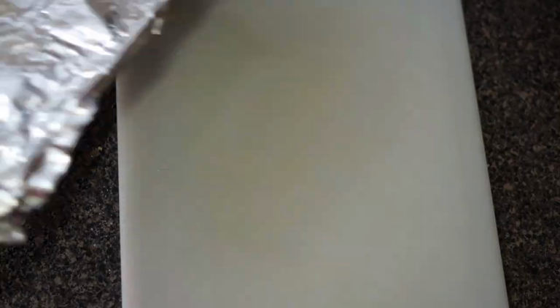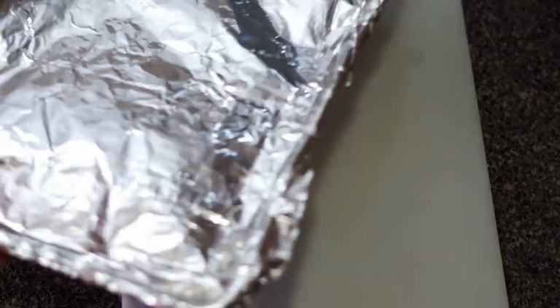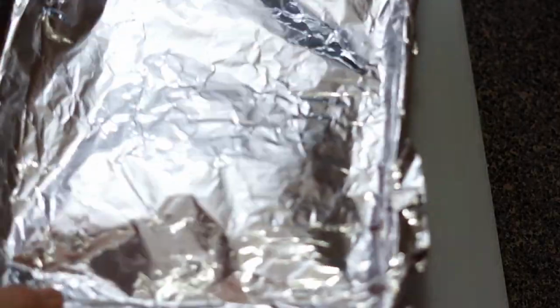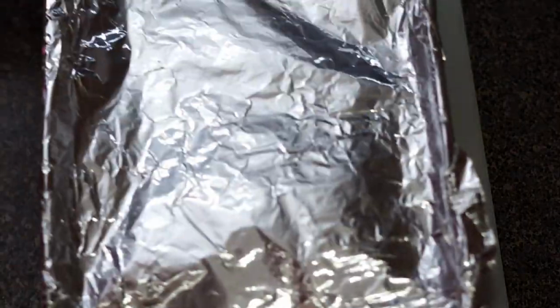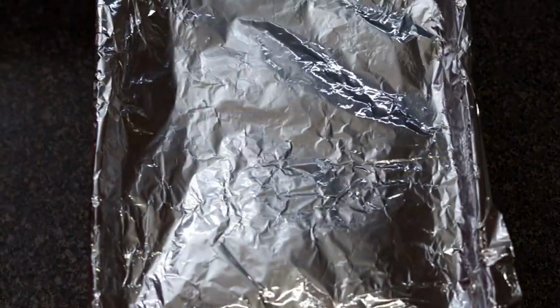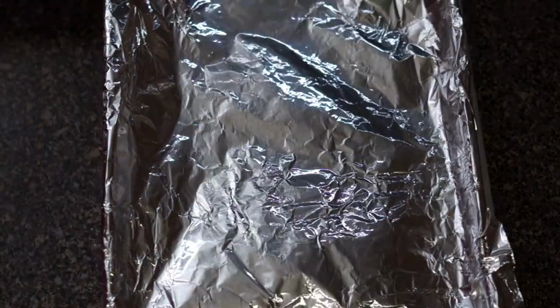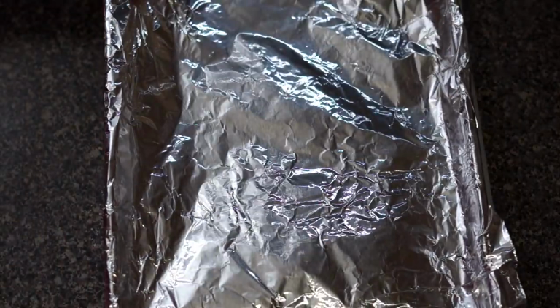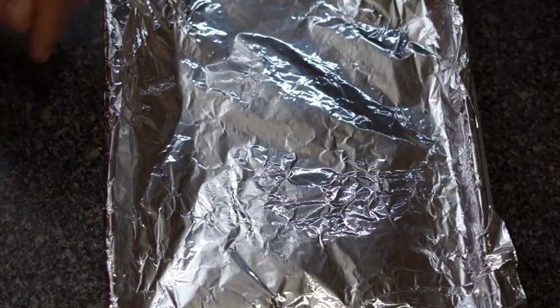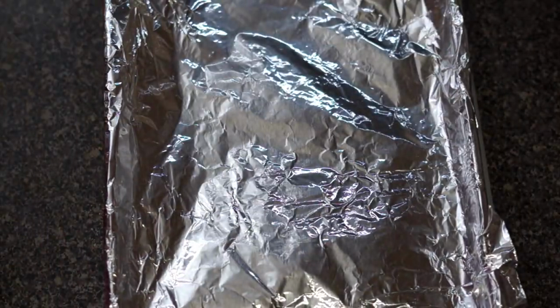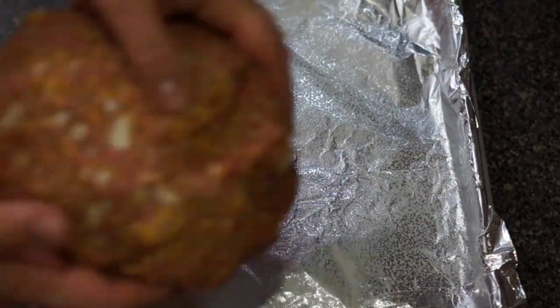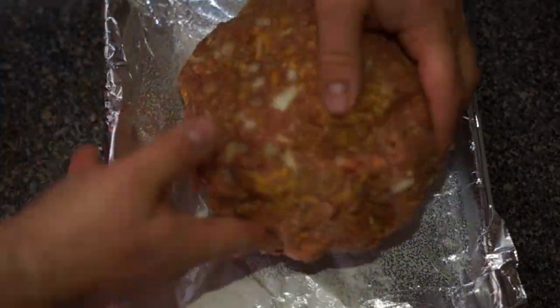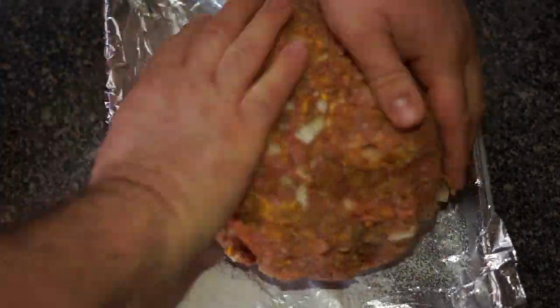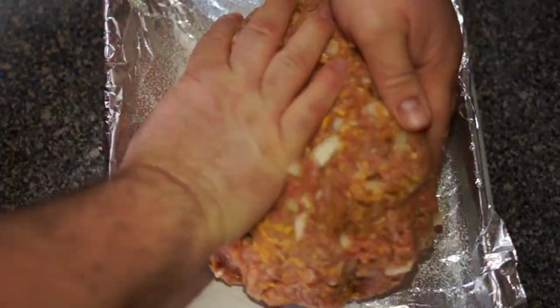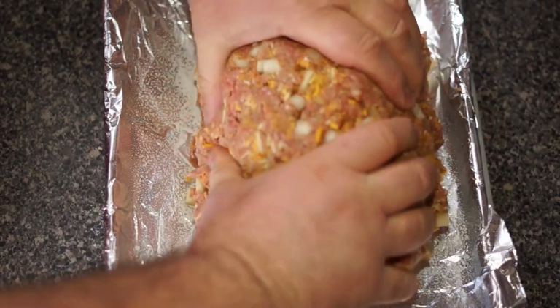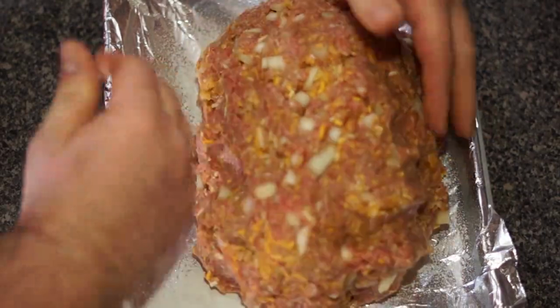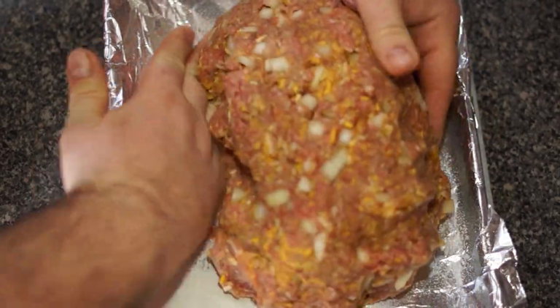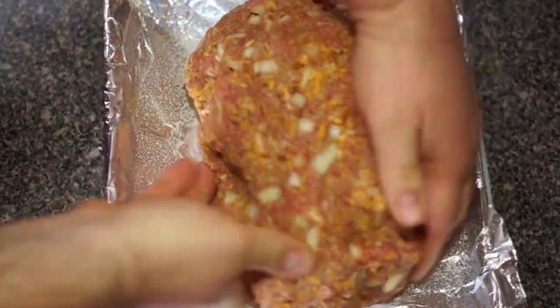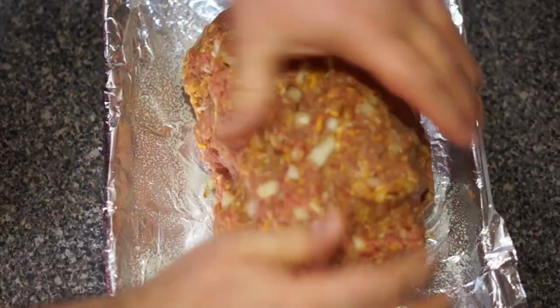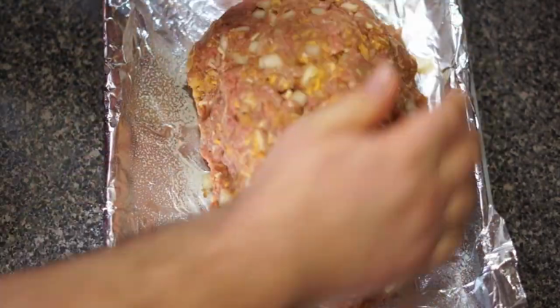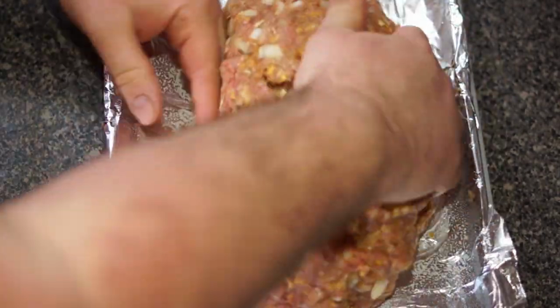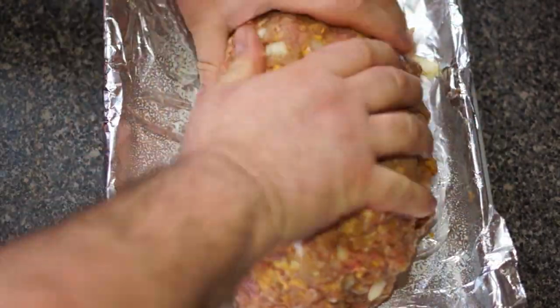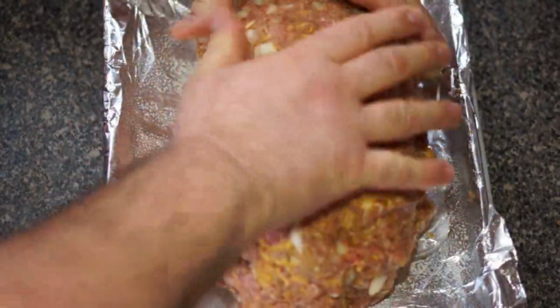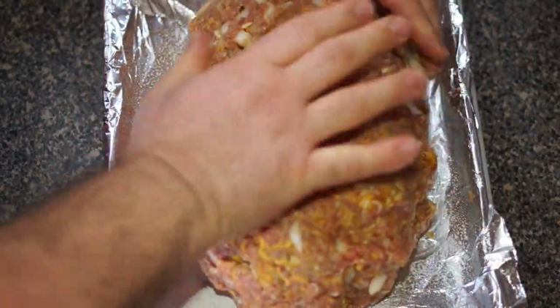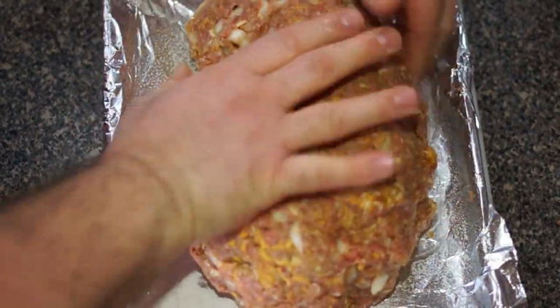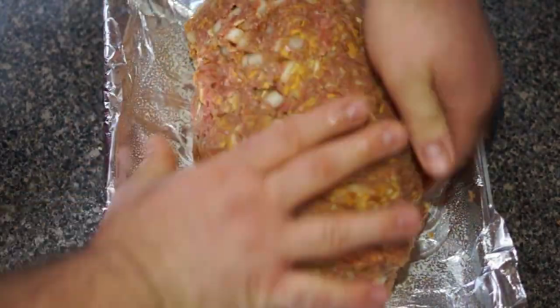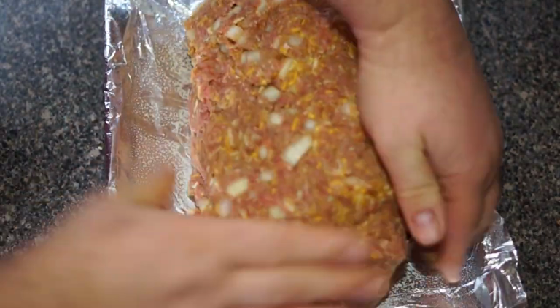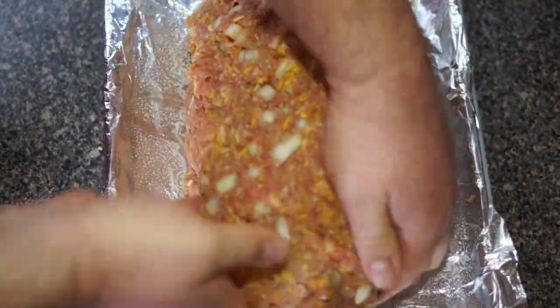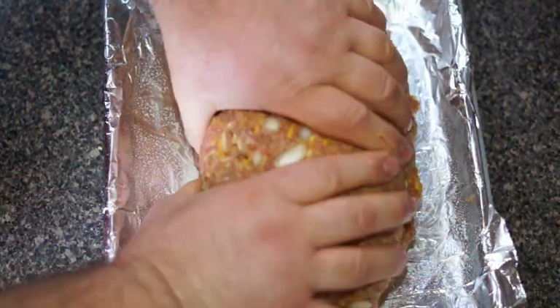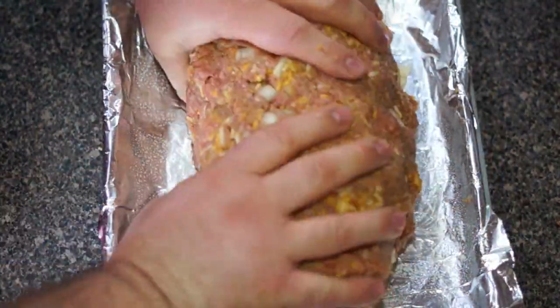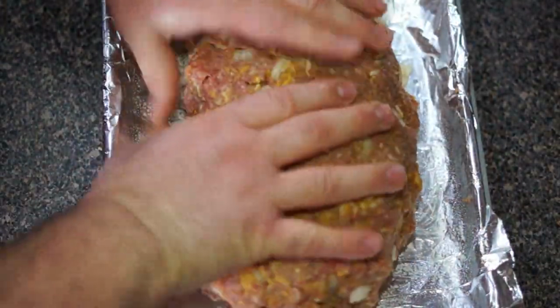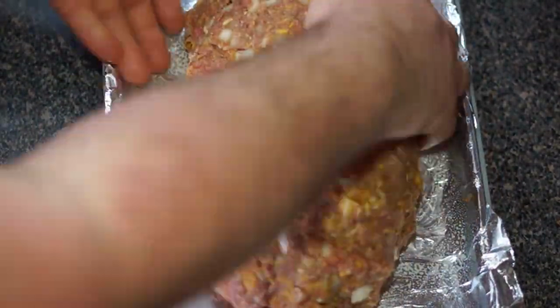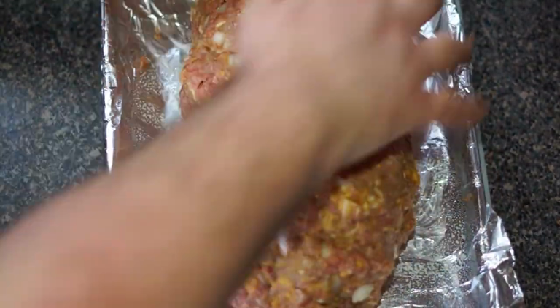Take your meat, put it in the sheet pan, and create your loaf.